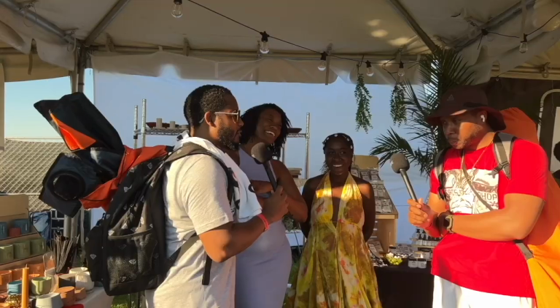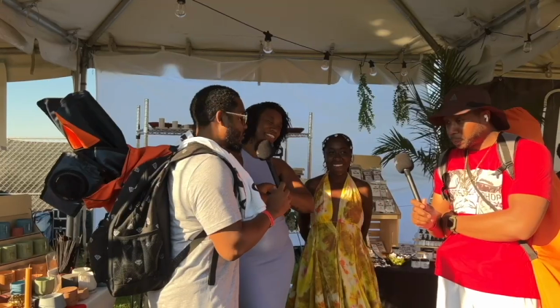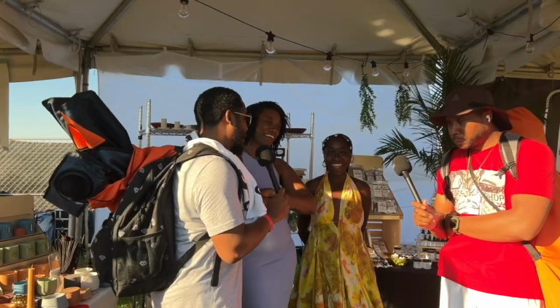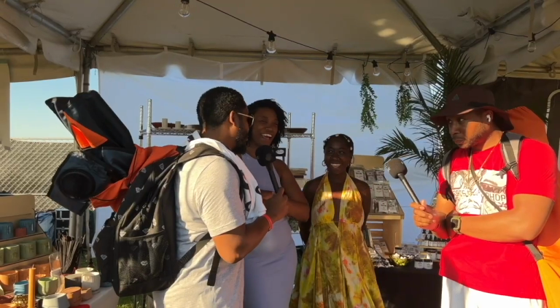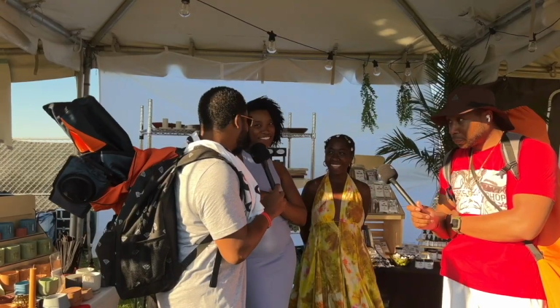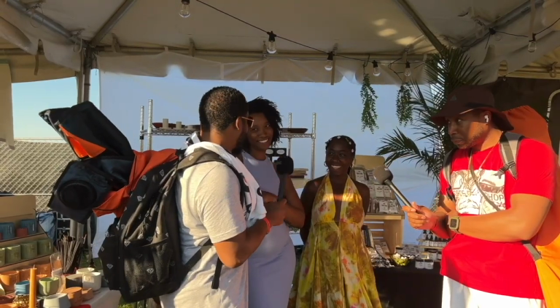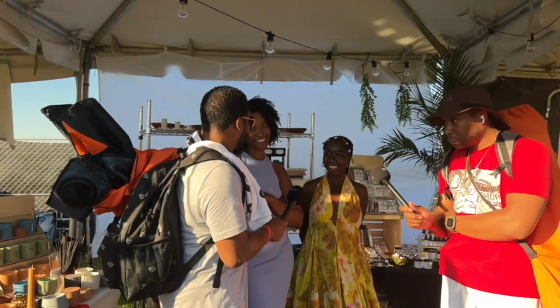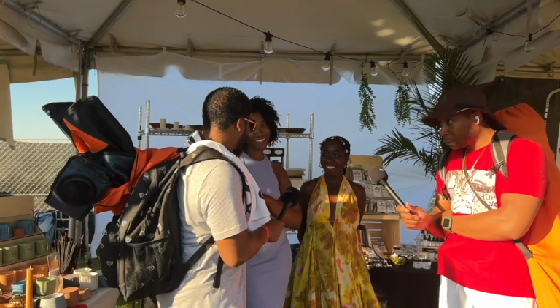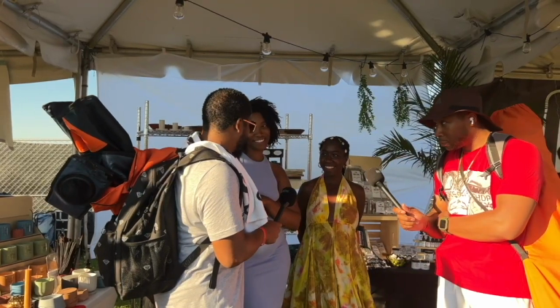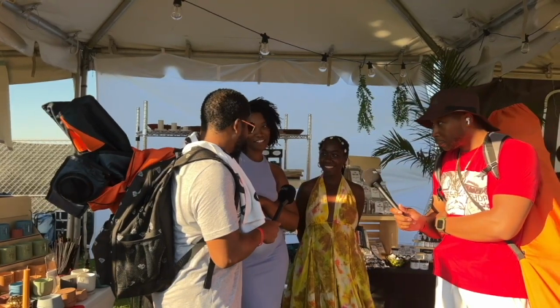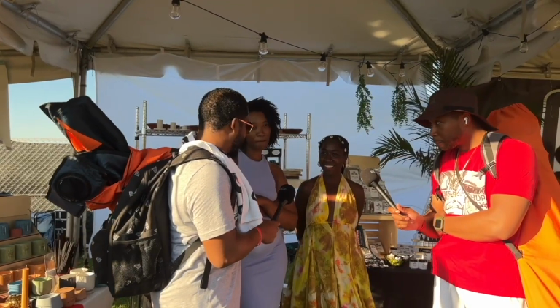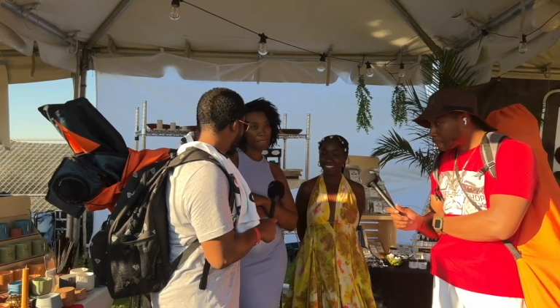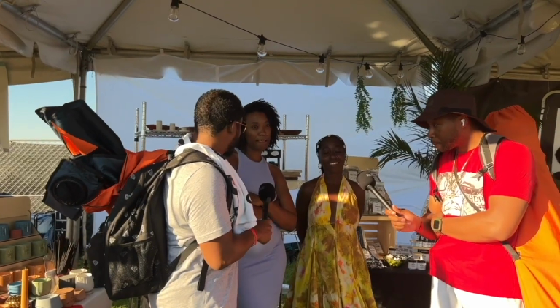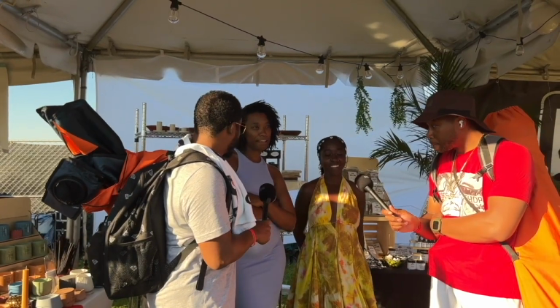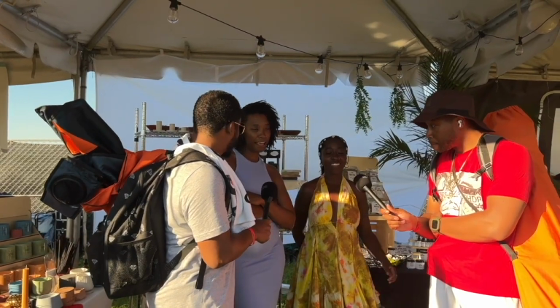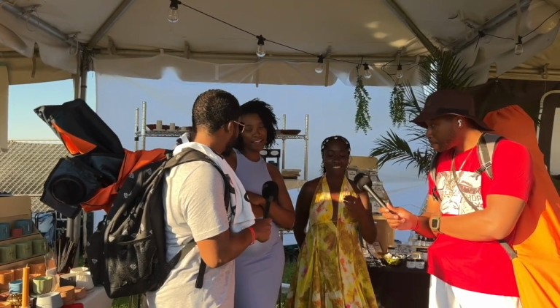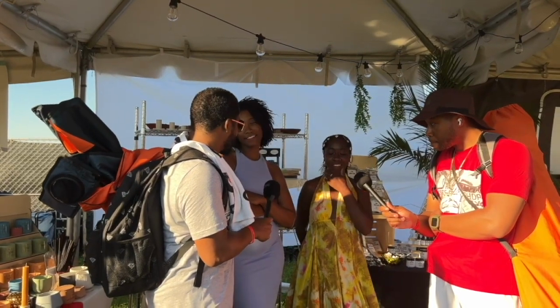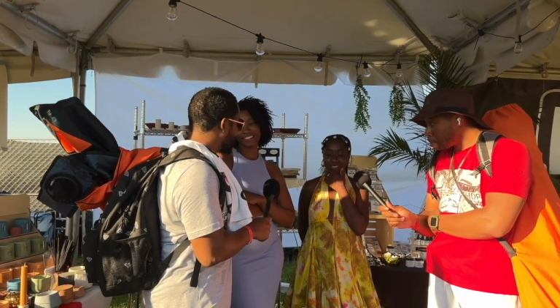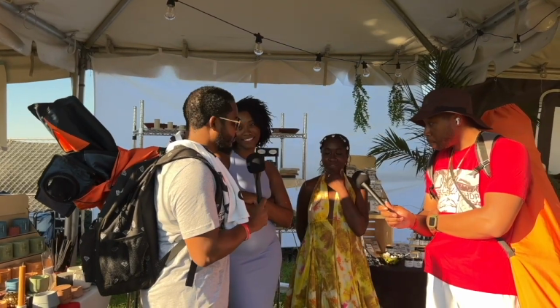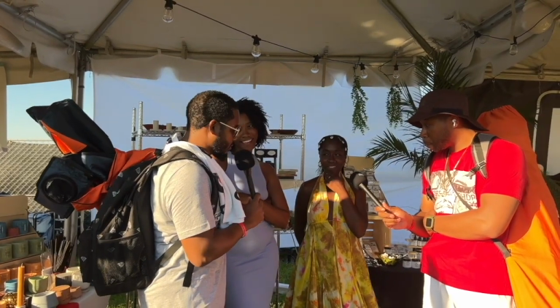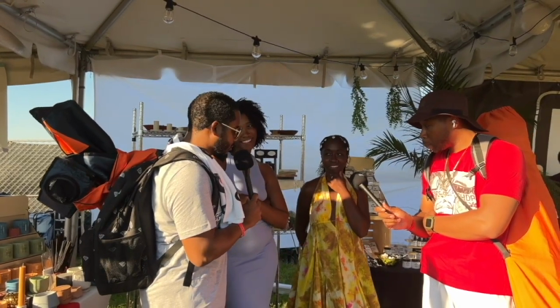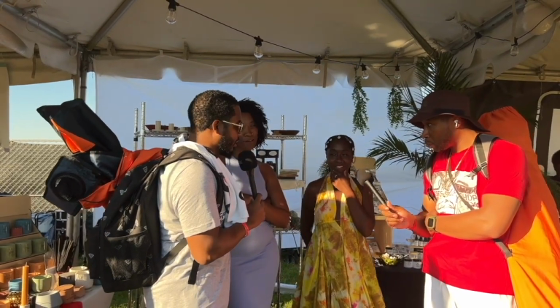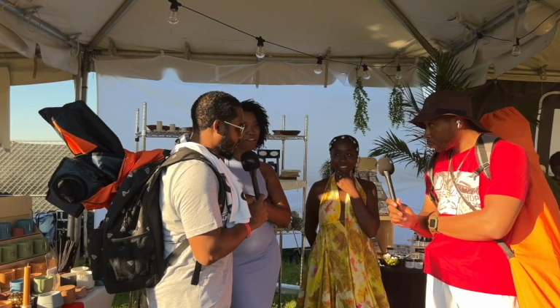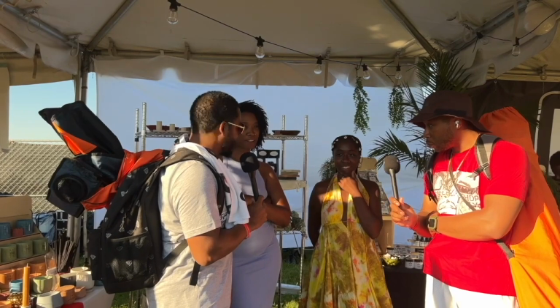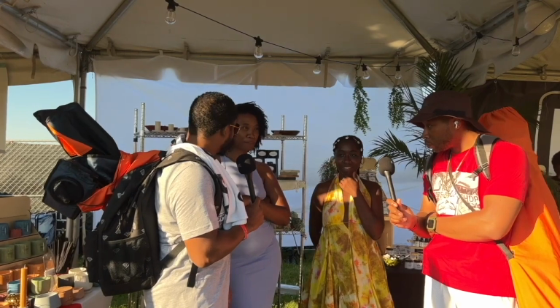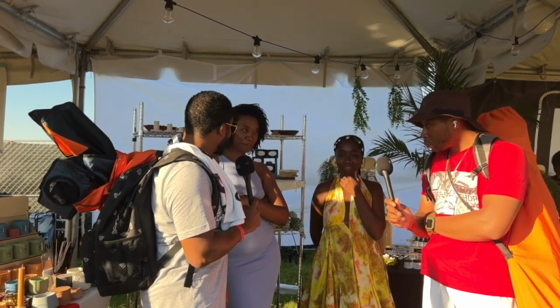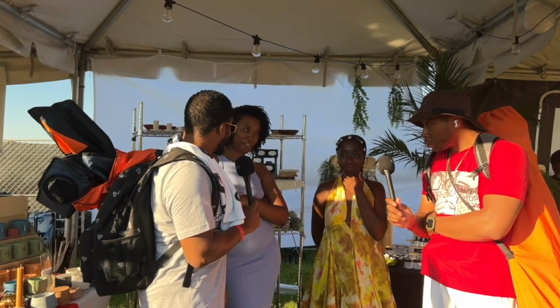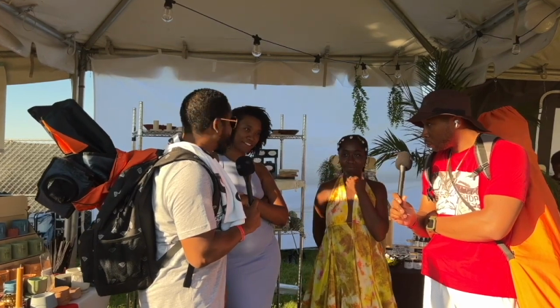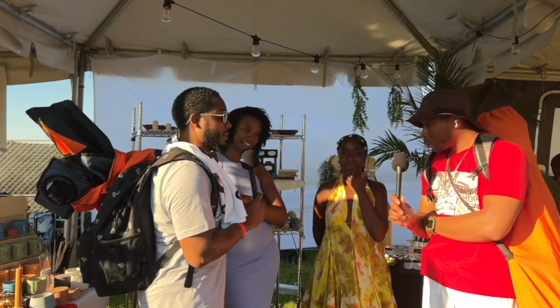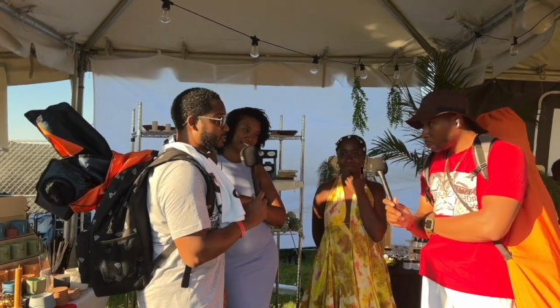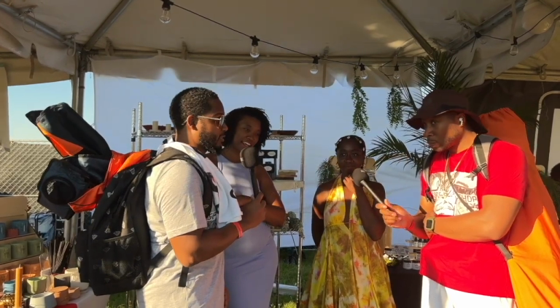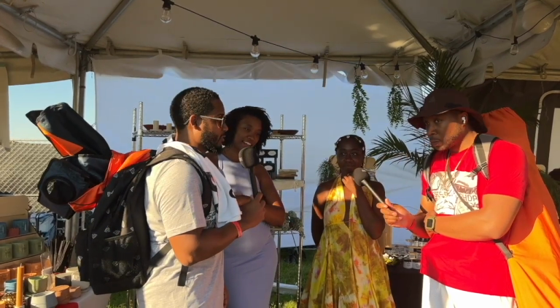First of all, are you guys having a good day today? Good day. Yeah, it's a good day. The weather is beautiful. It is, it is.